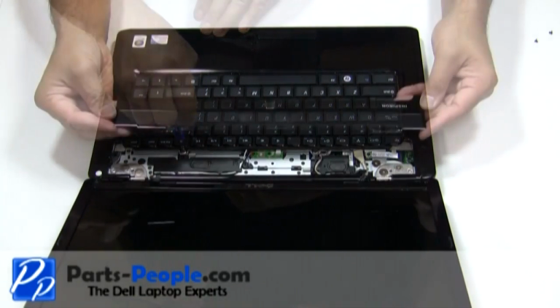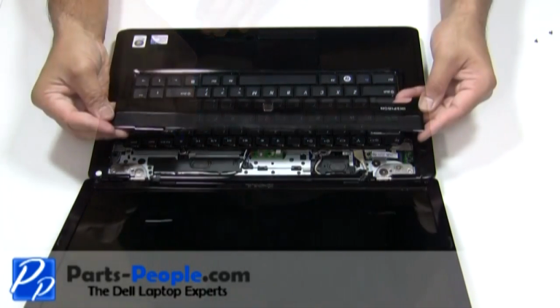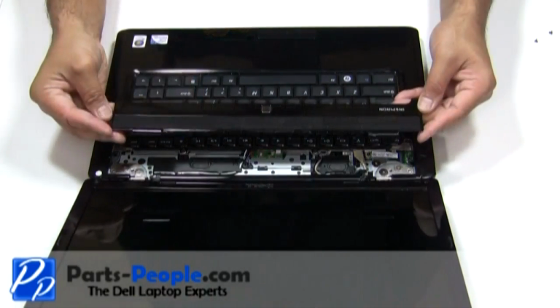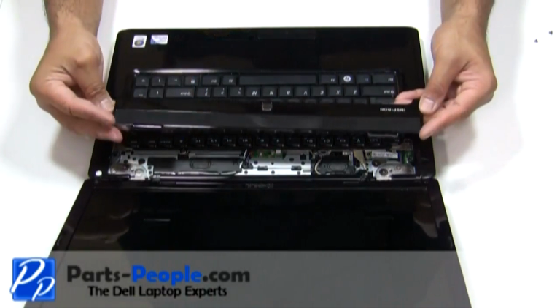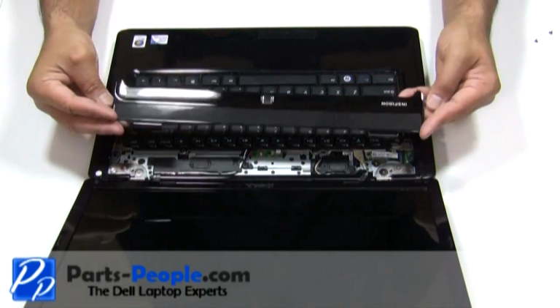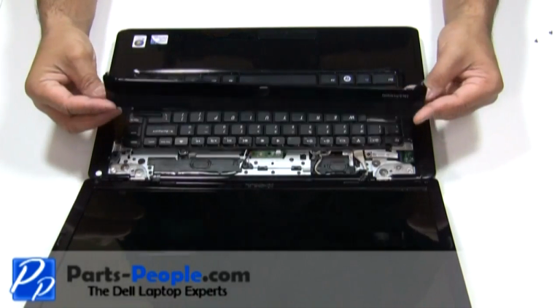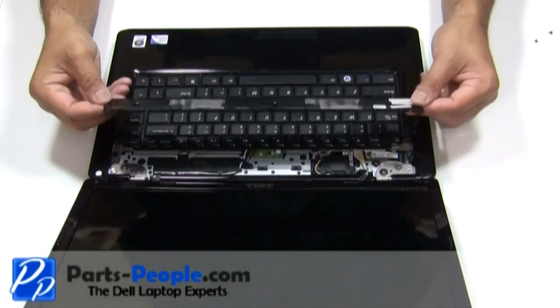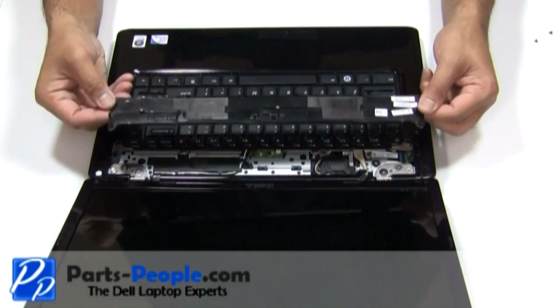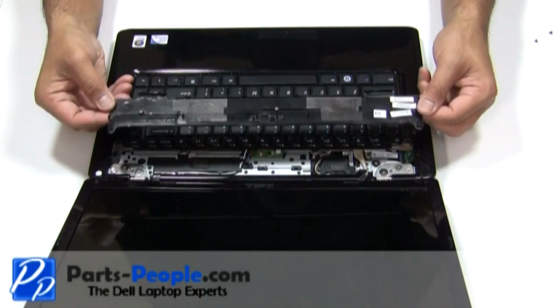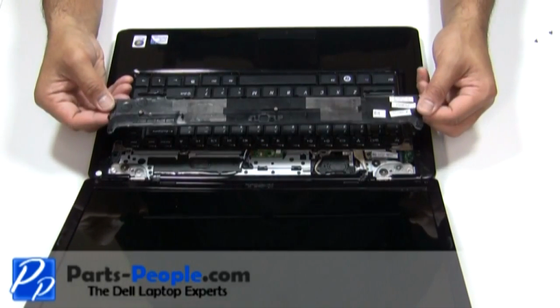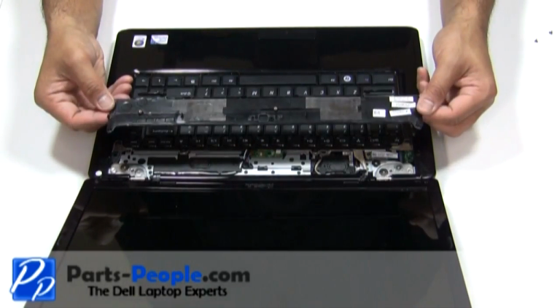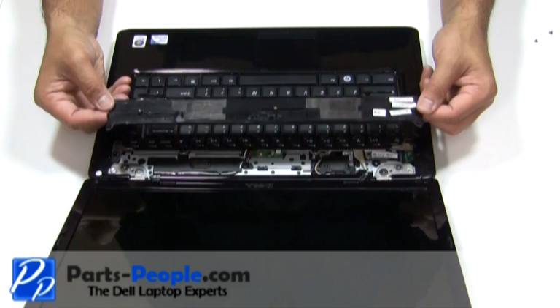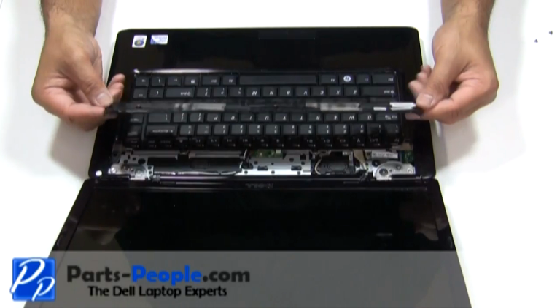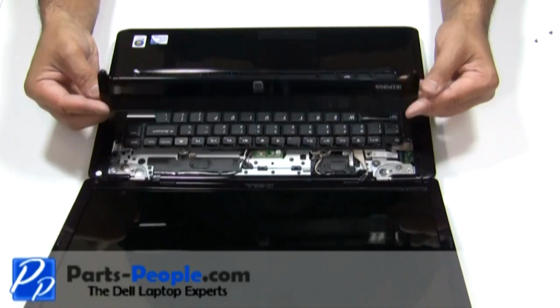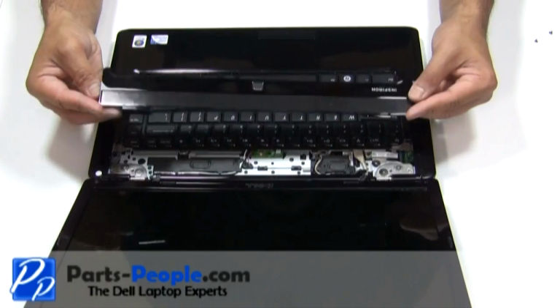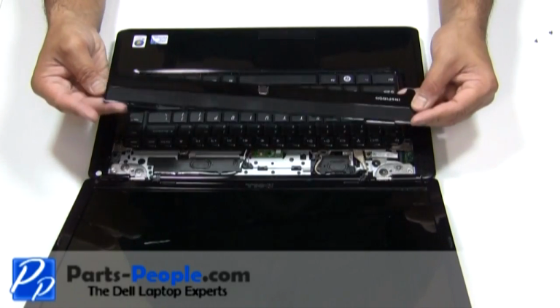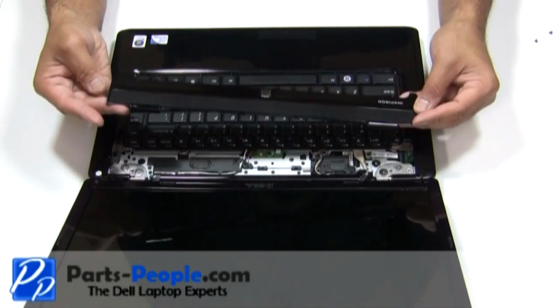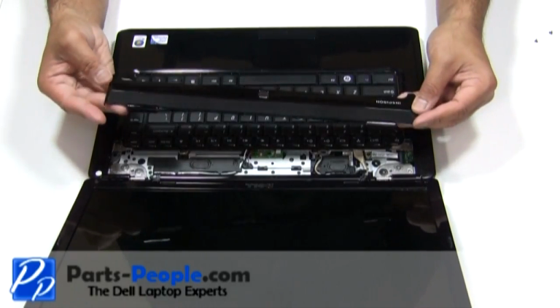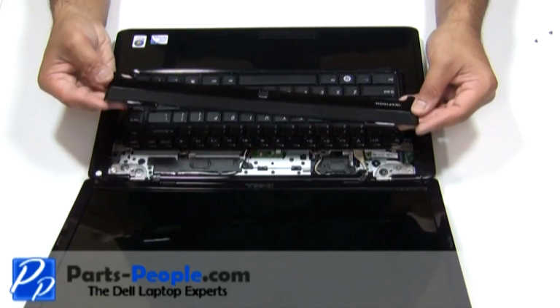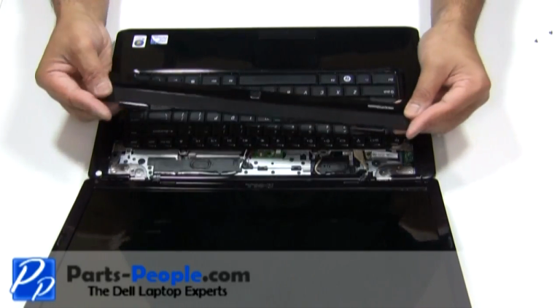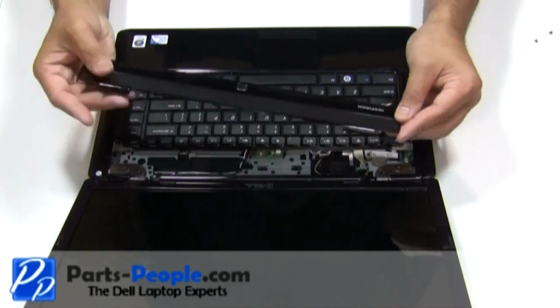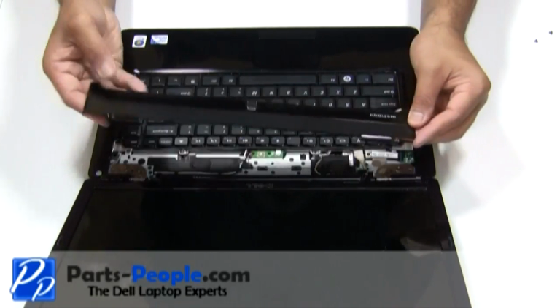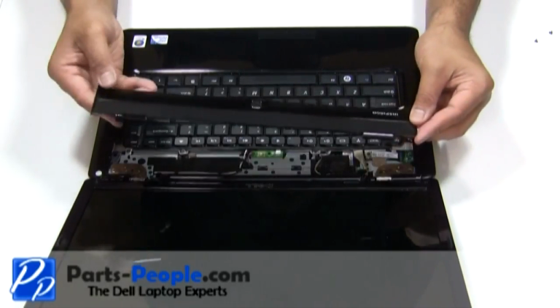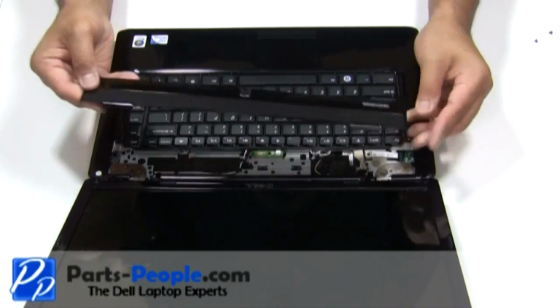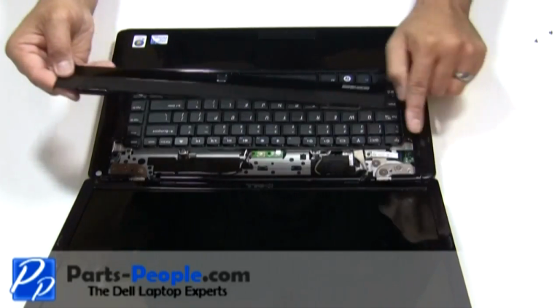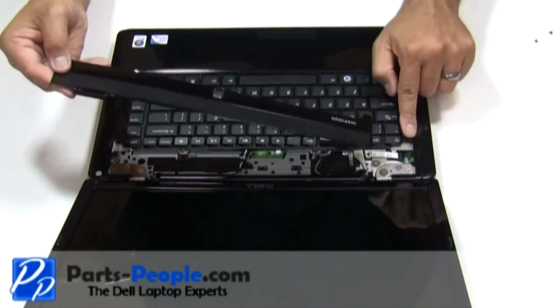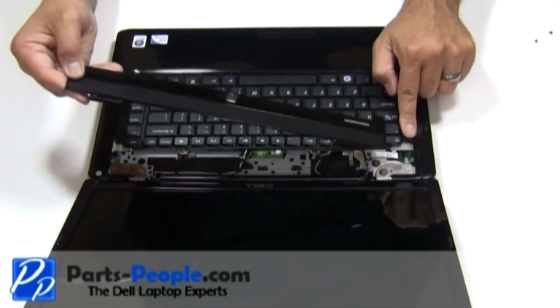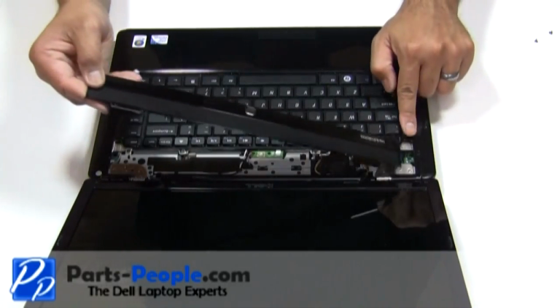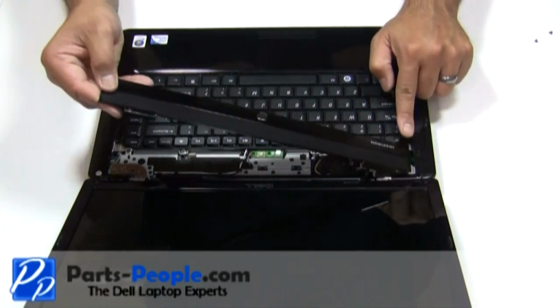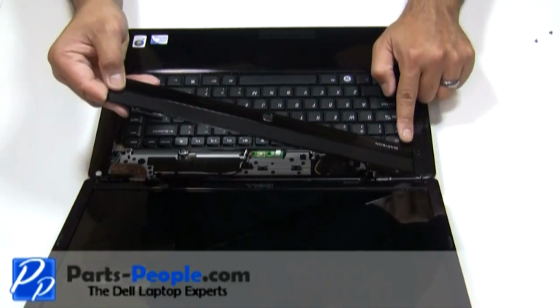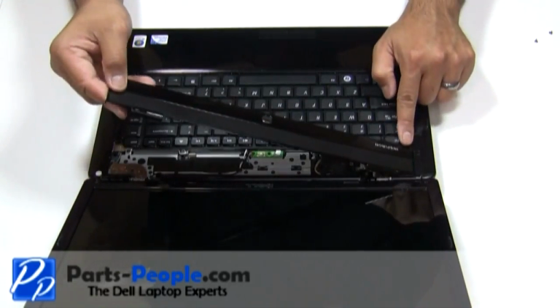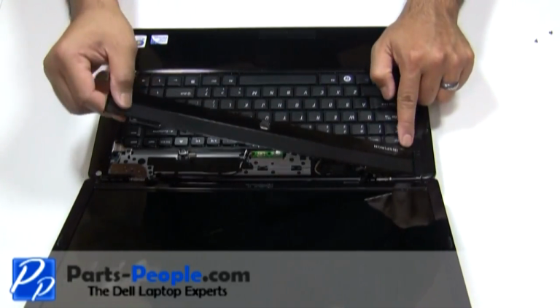Place the power button cover onto the laptop starting from the left side, moving to the right side while snapping it into place.